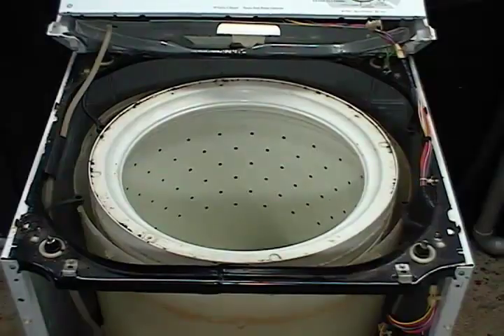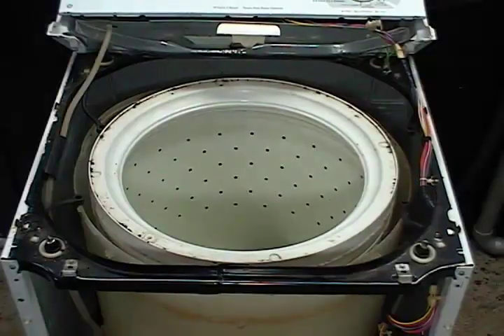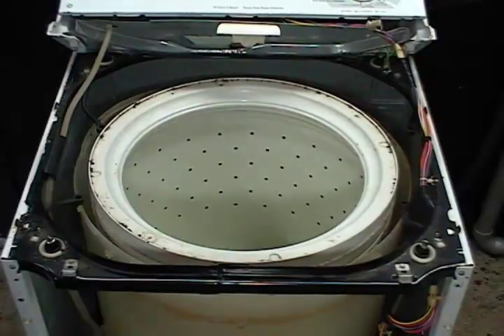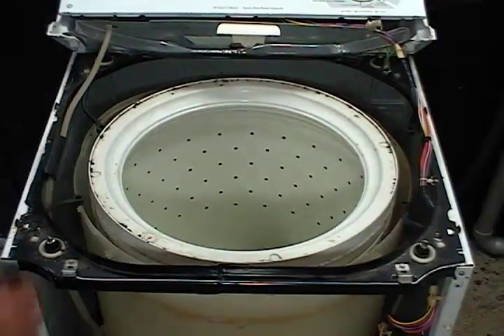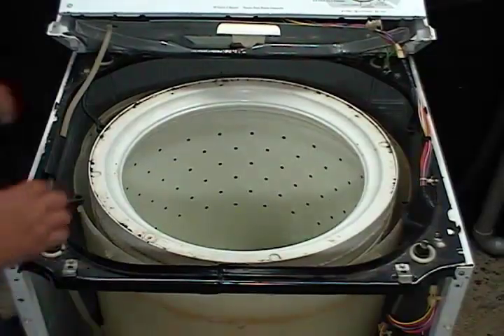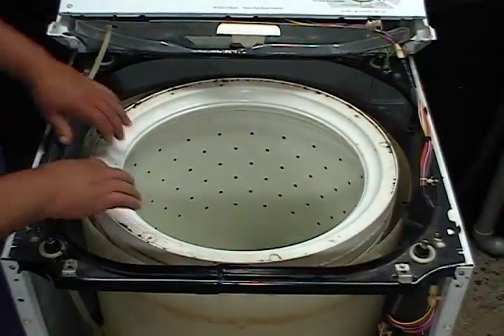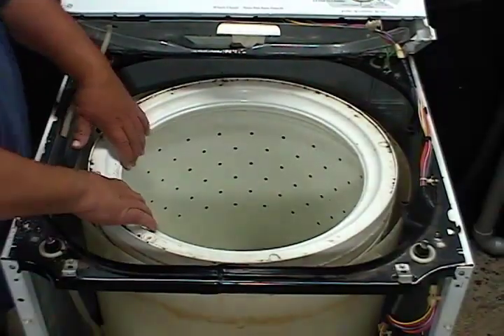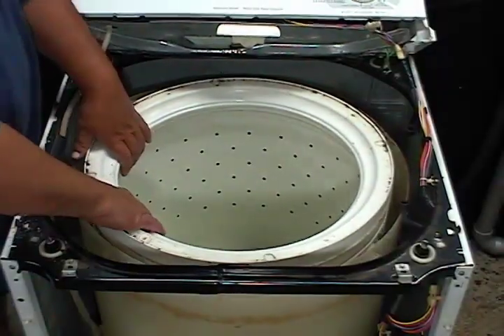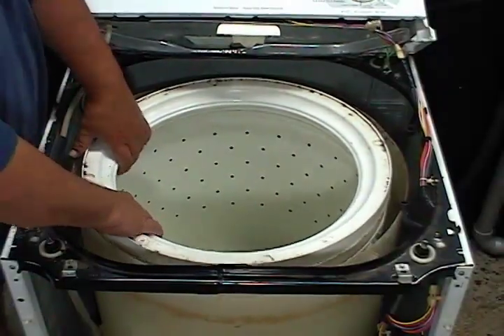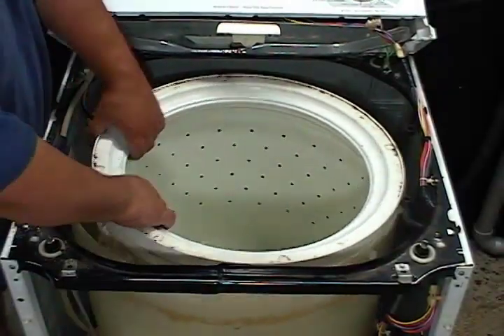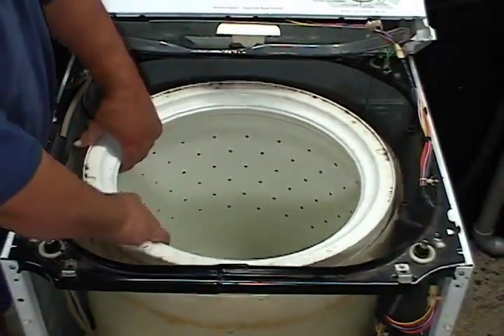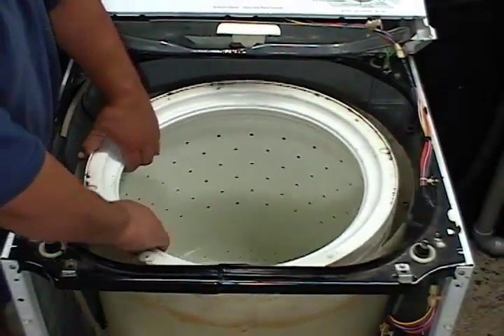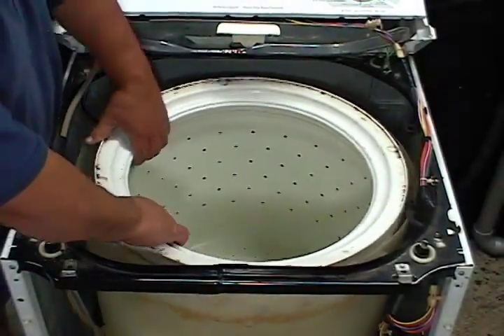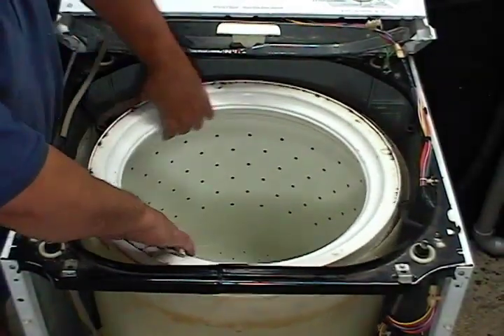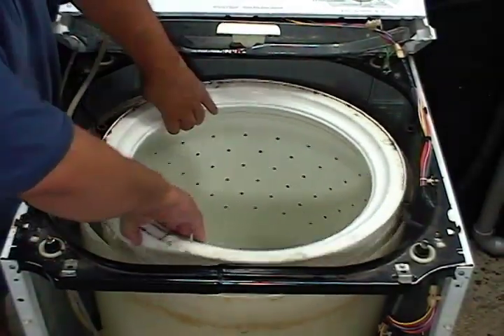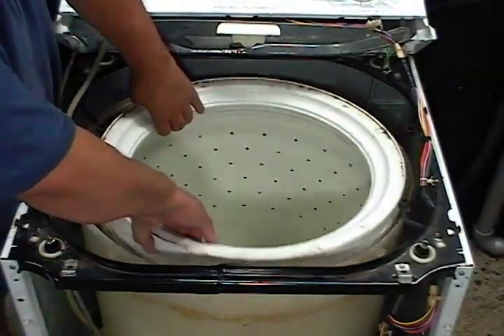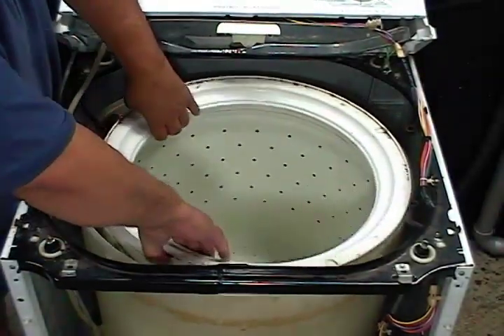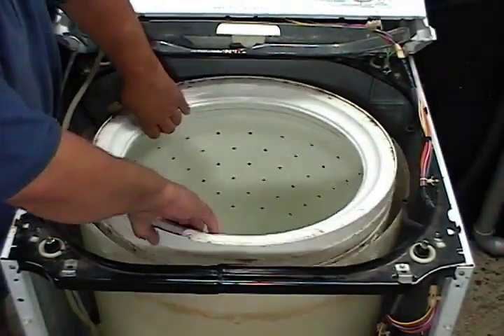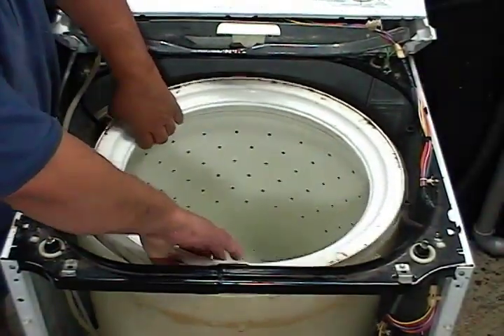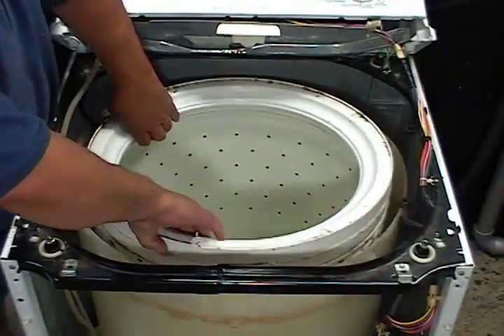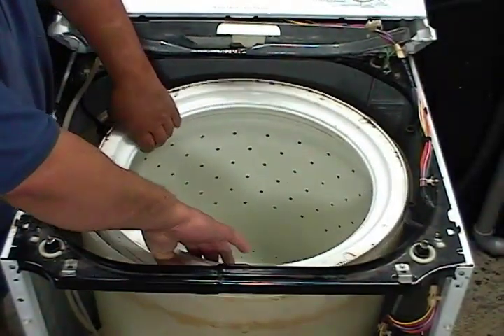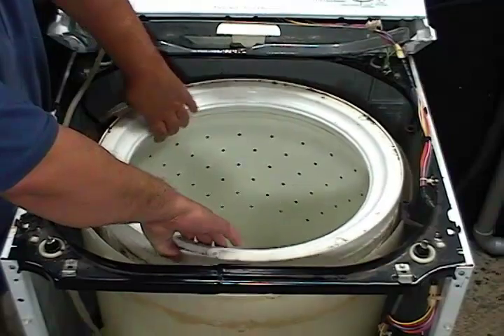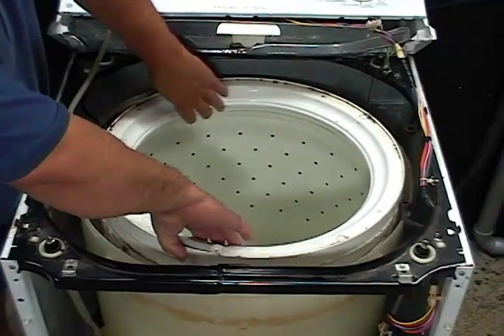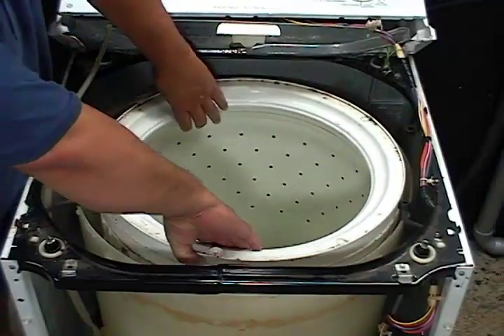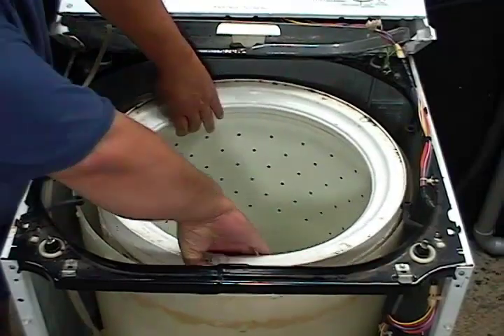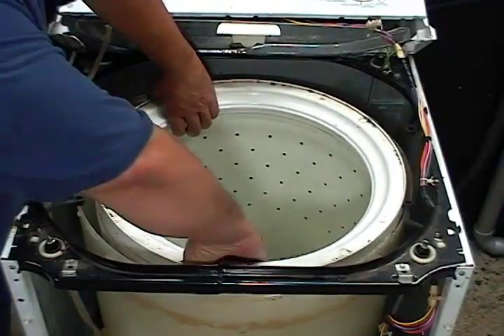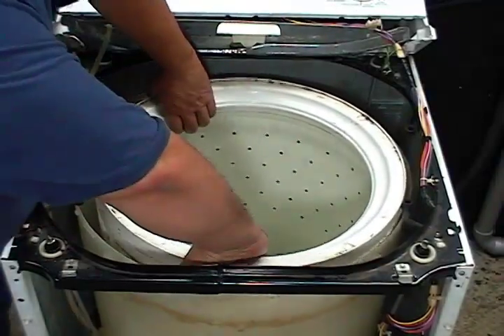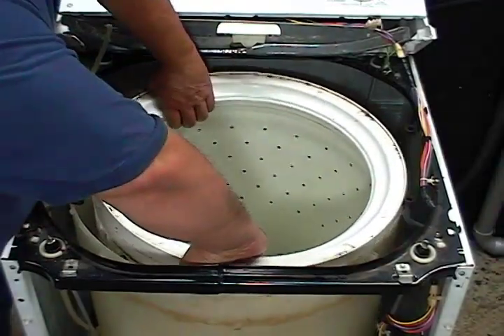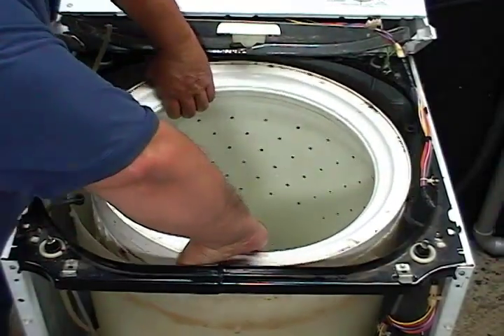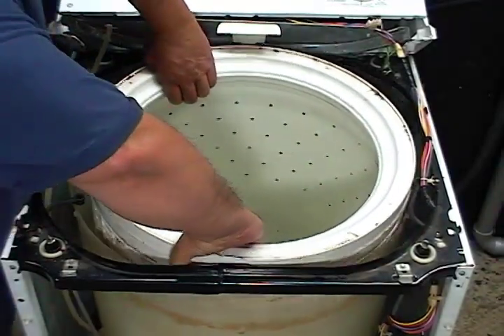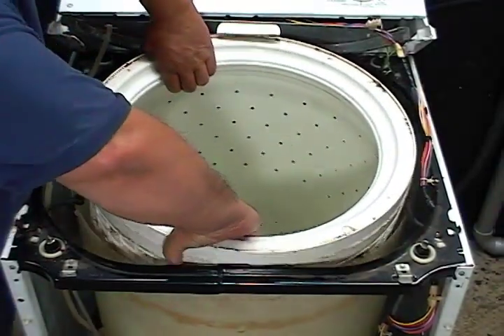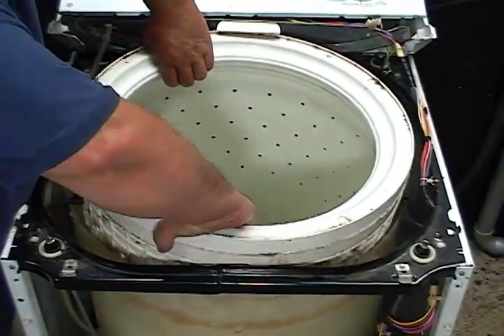Rock the spin drum from side to side to loosen it, then take it right out.